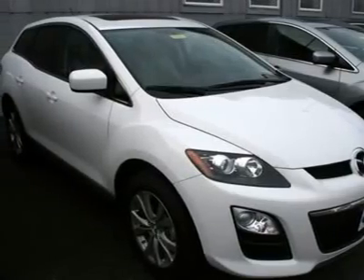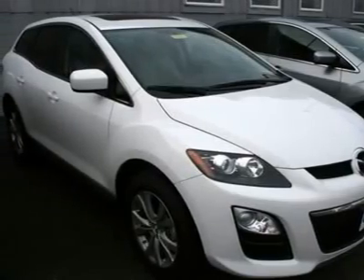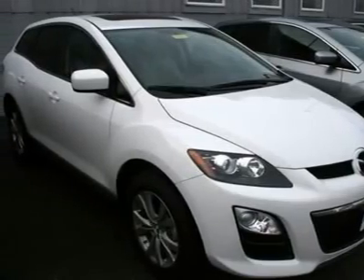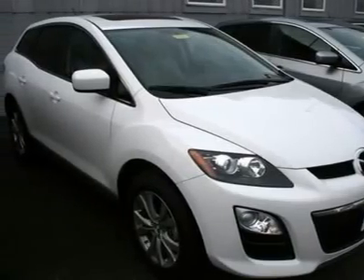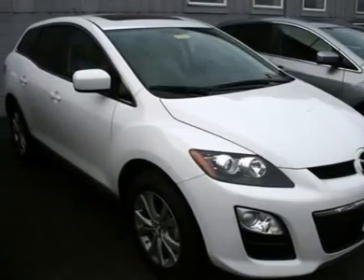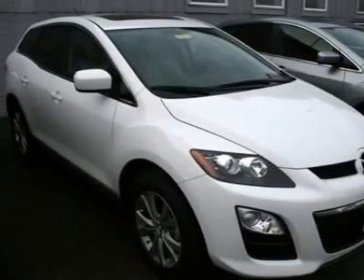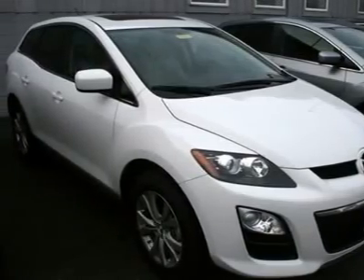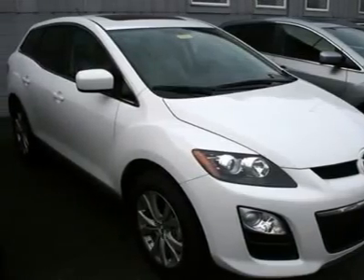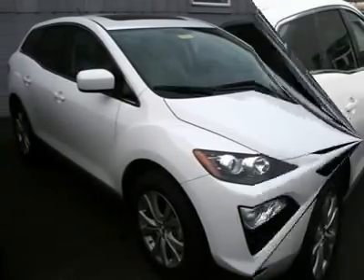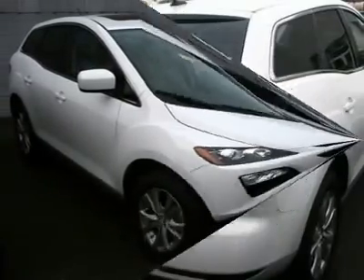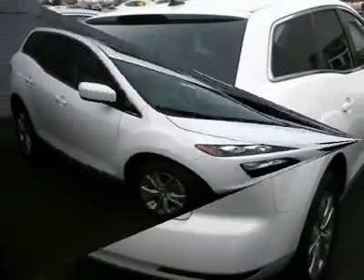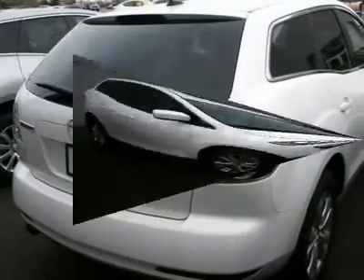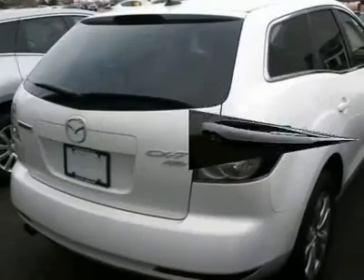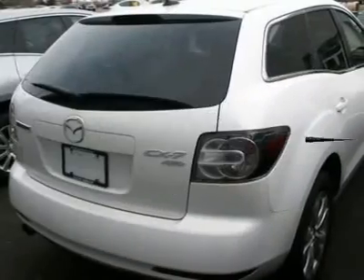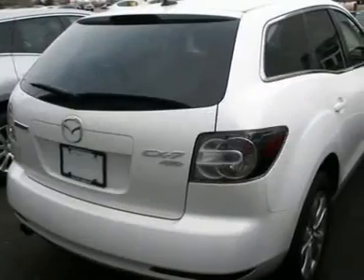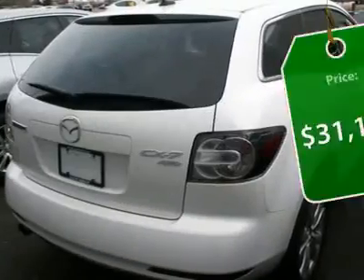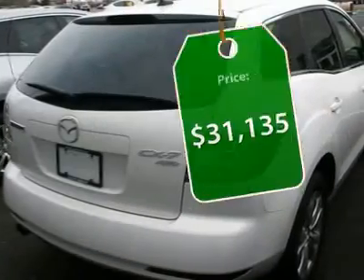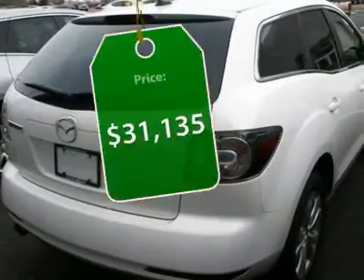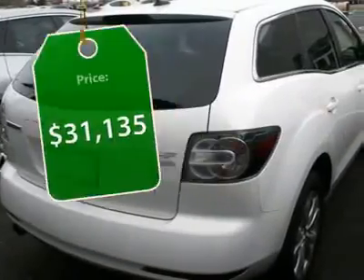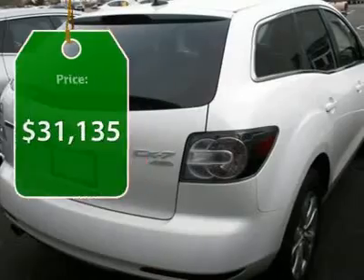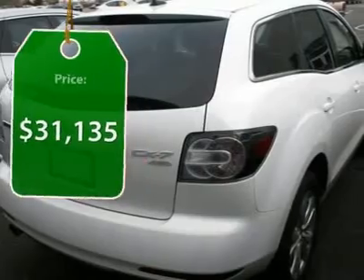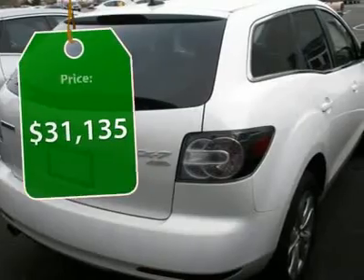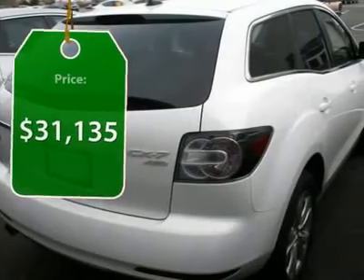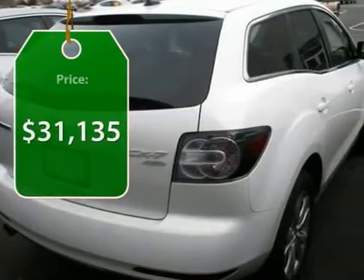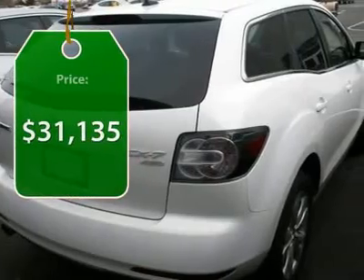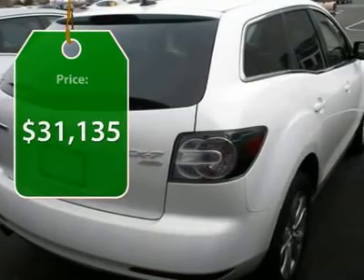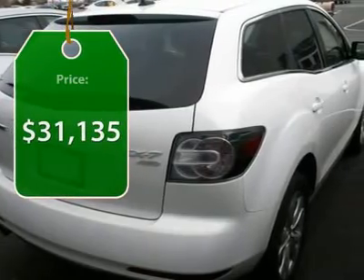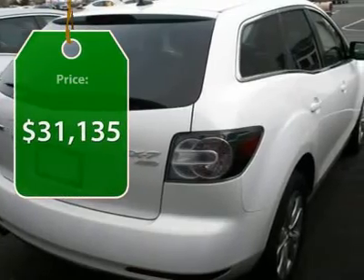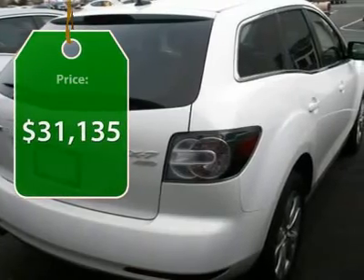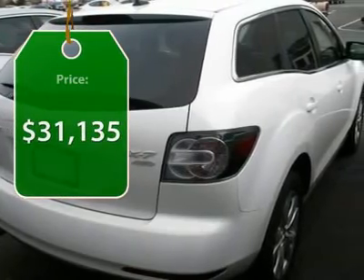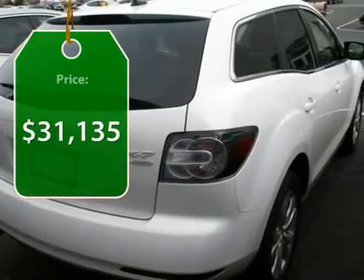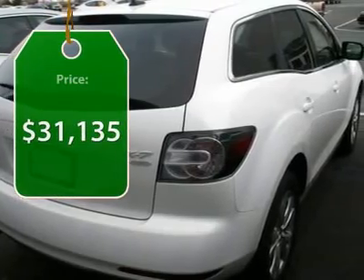Never settle when you can have it all, and it's priced below $35,000.